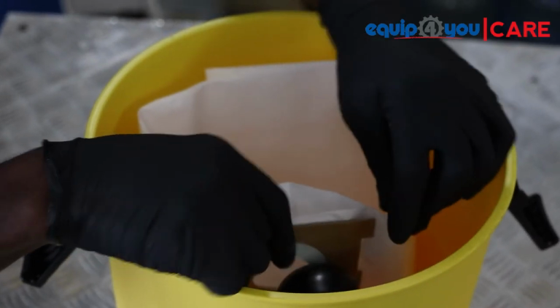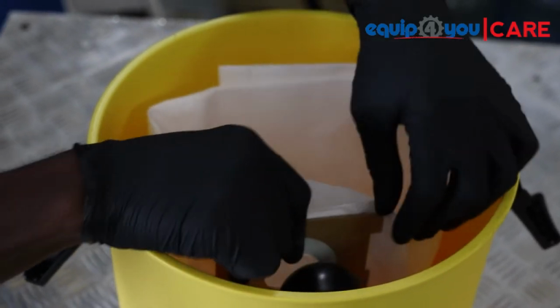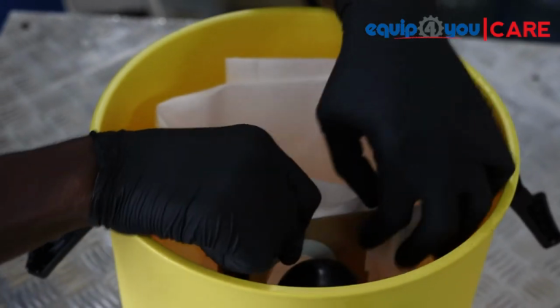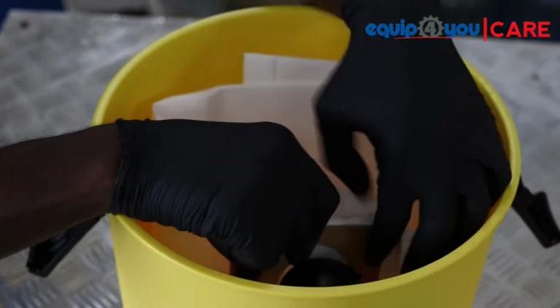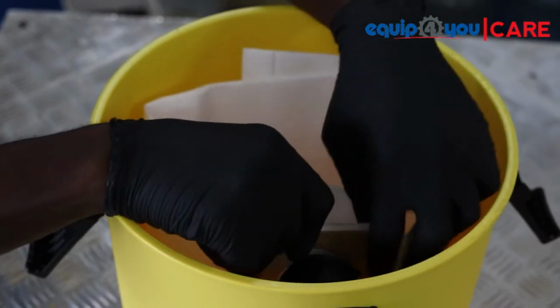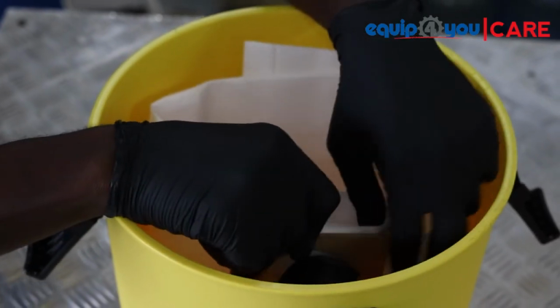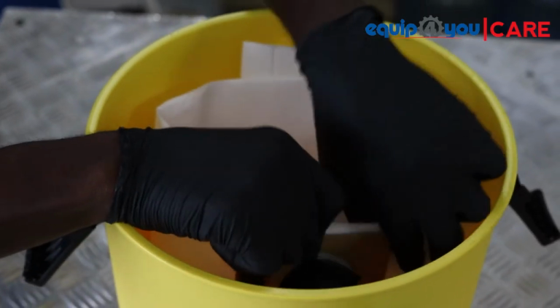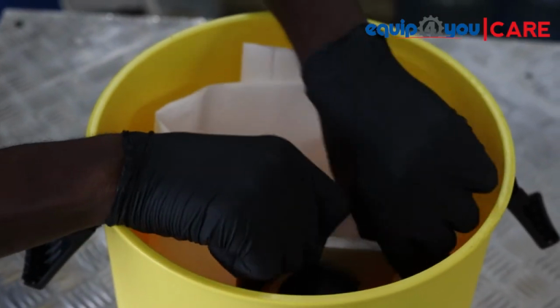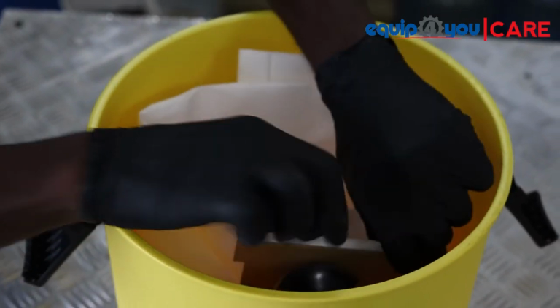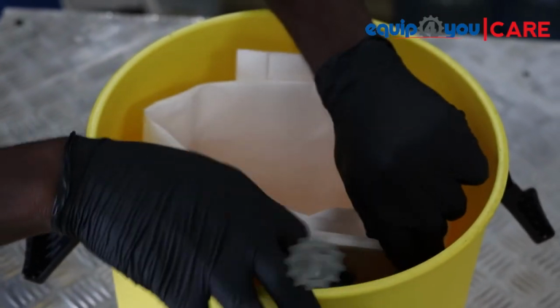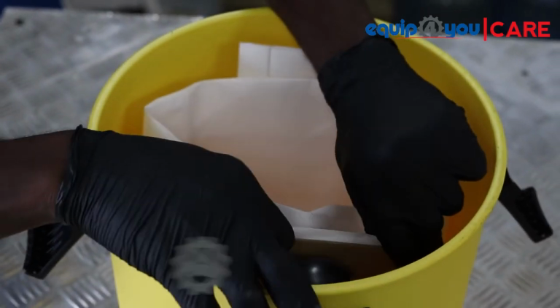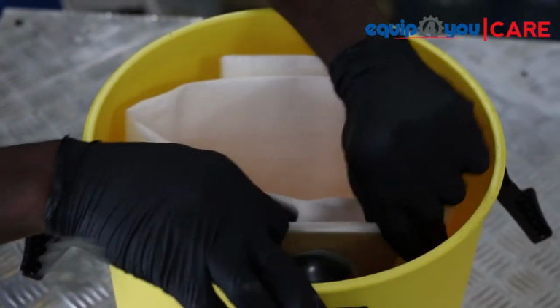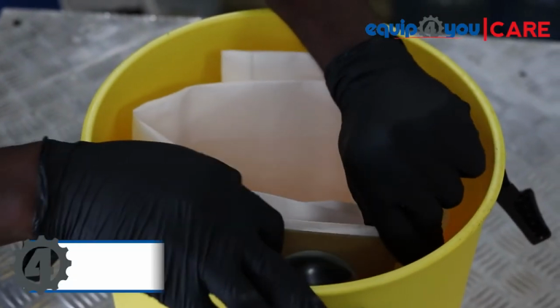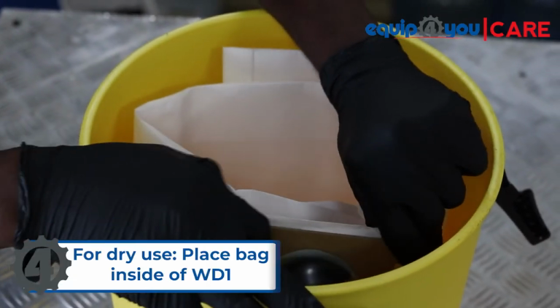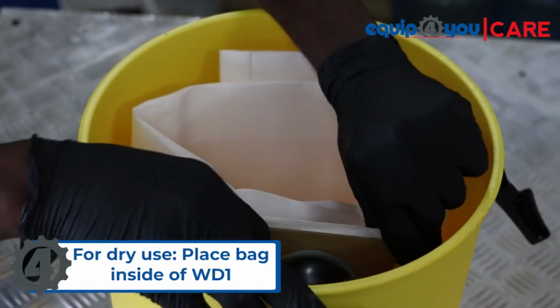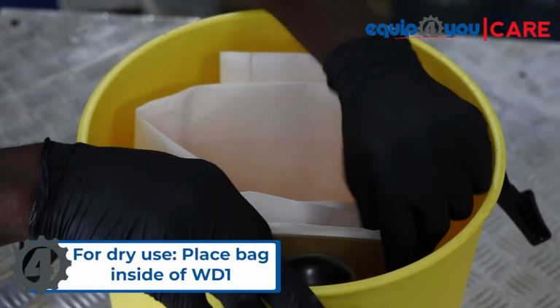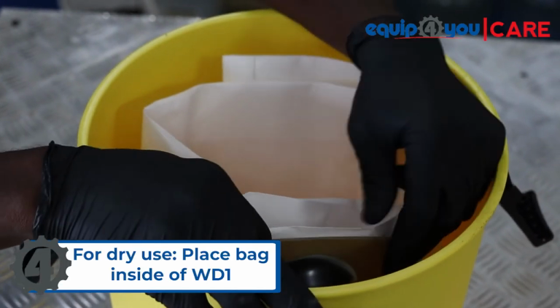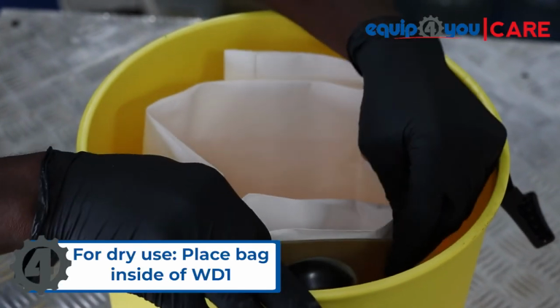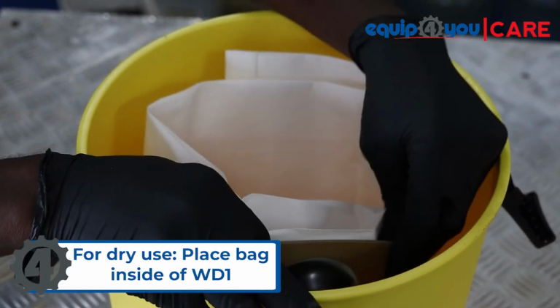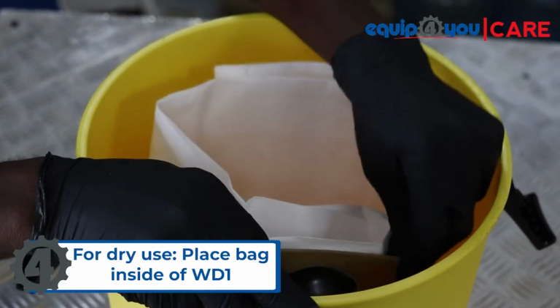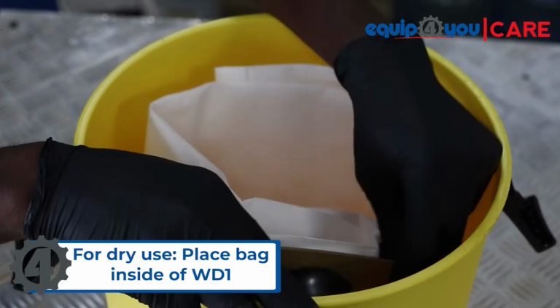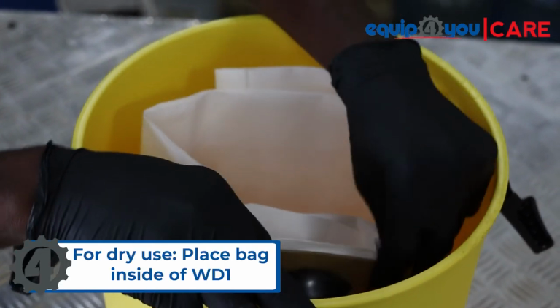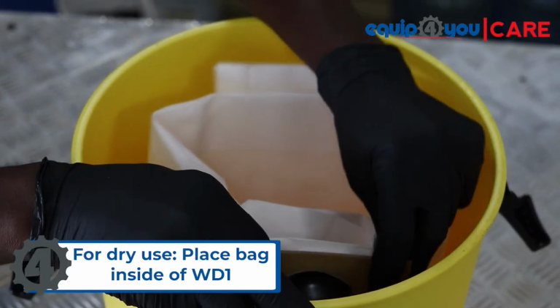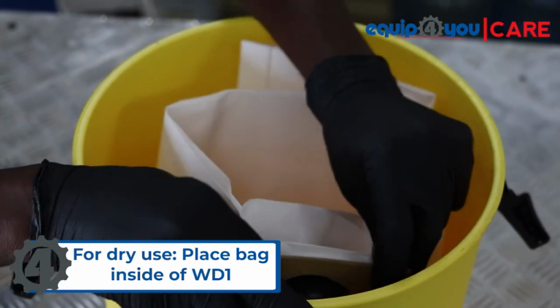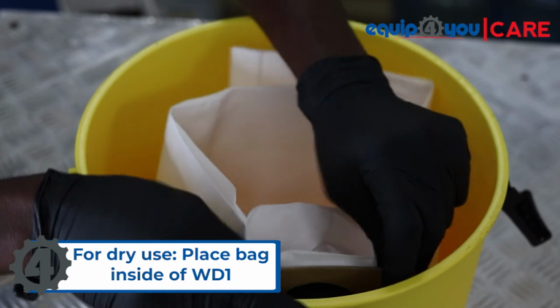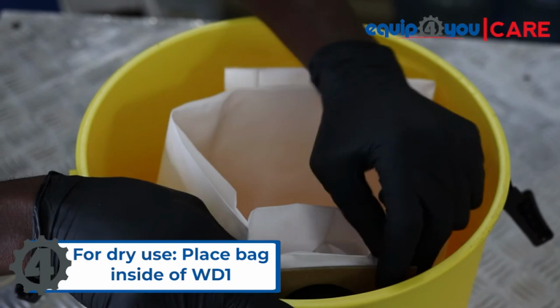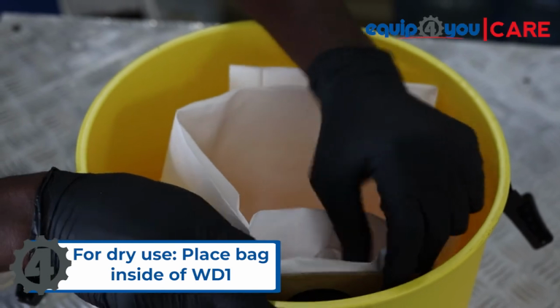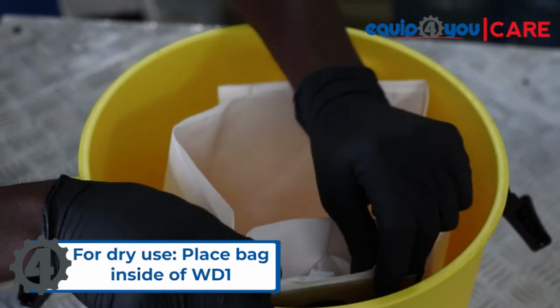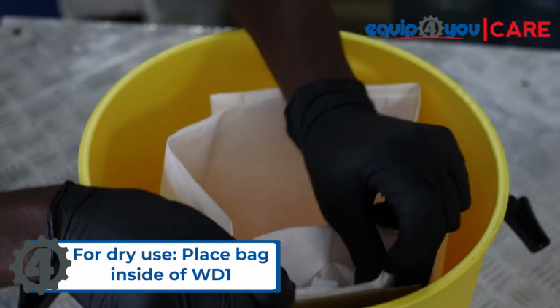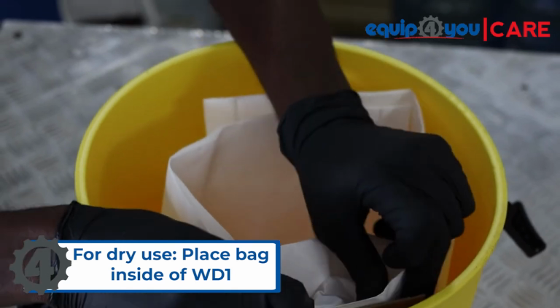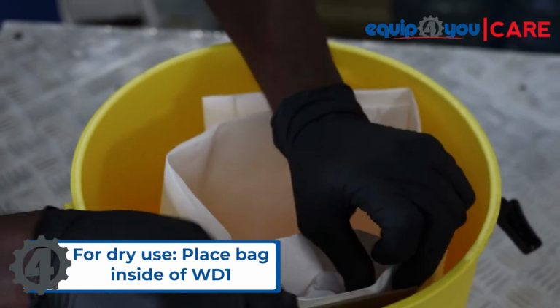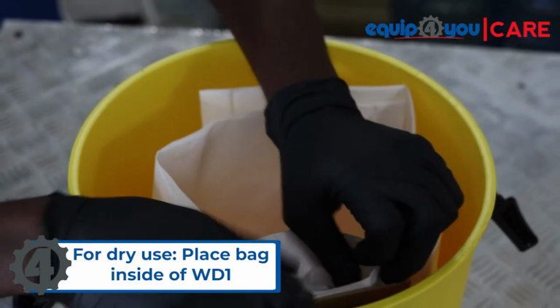To insert the filter bag, place the bag inside of the container and slide it over the black shaft.